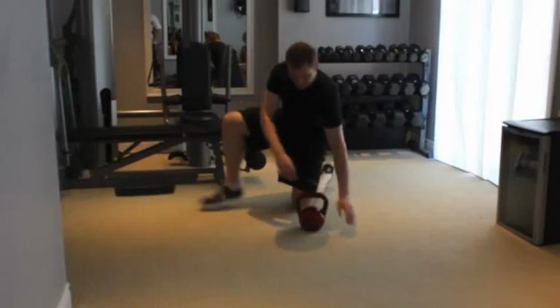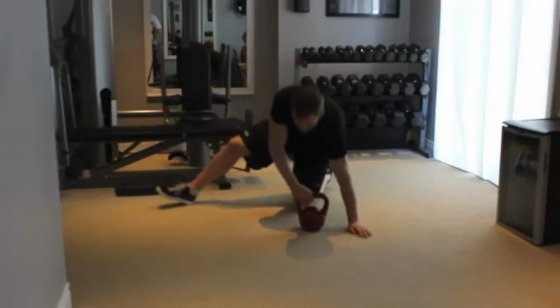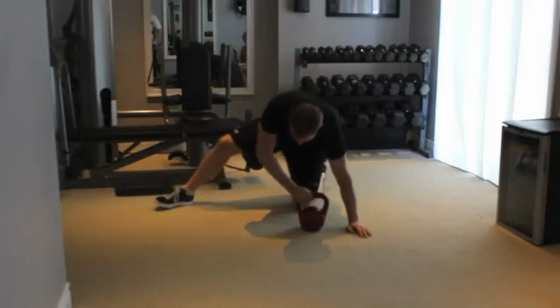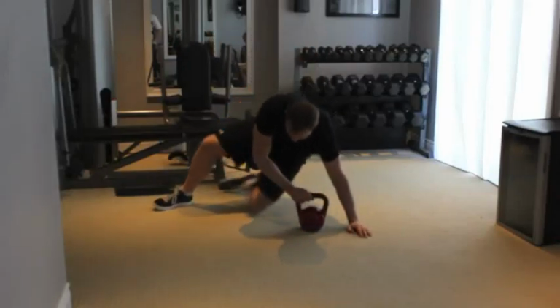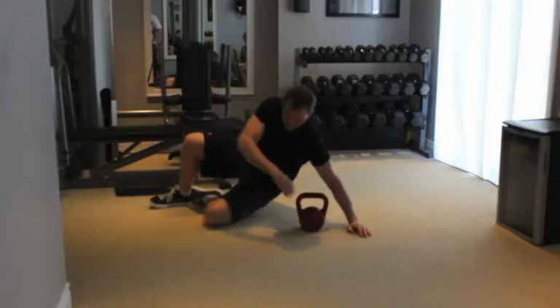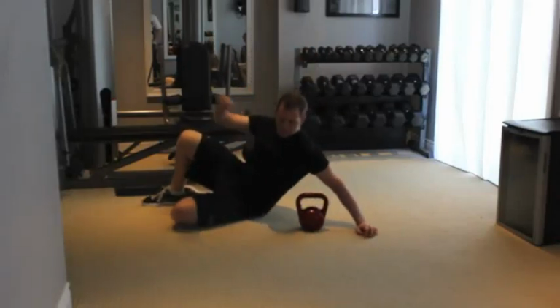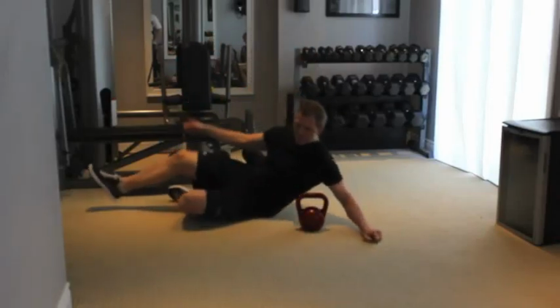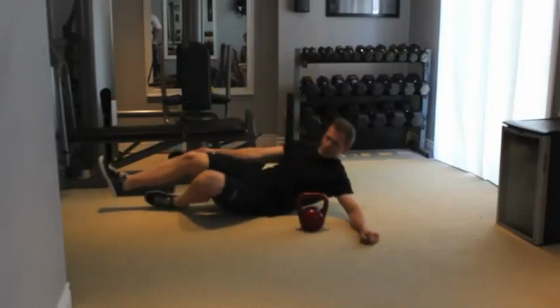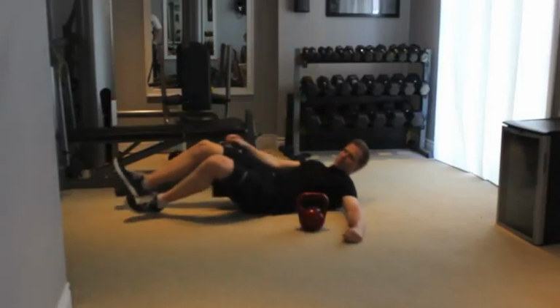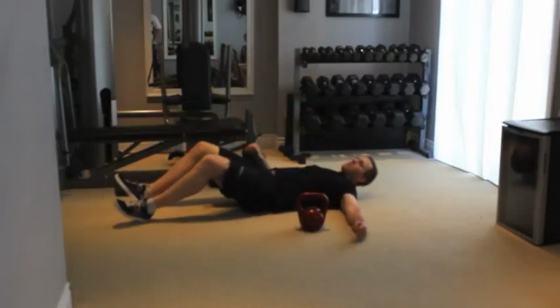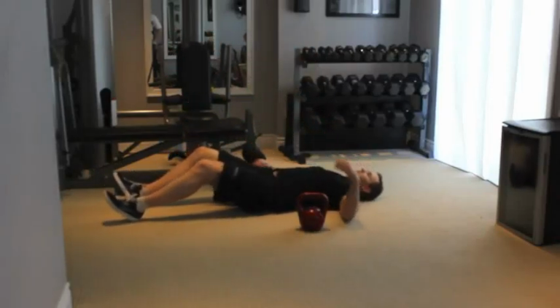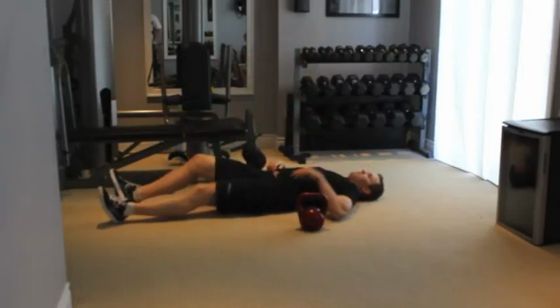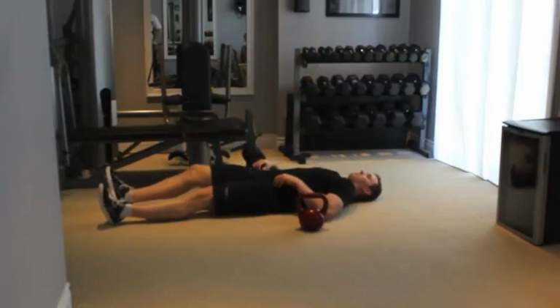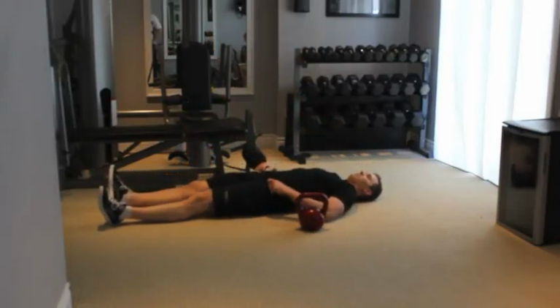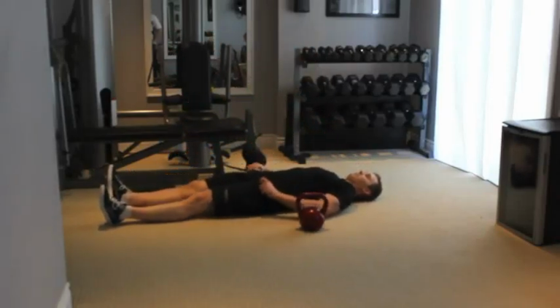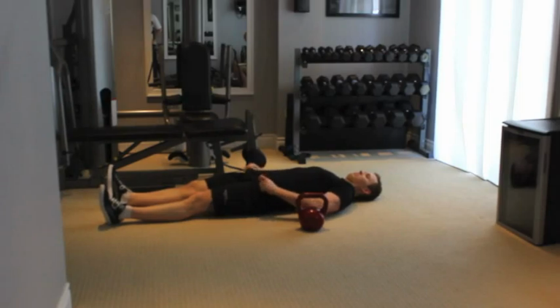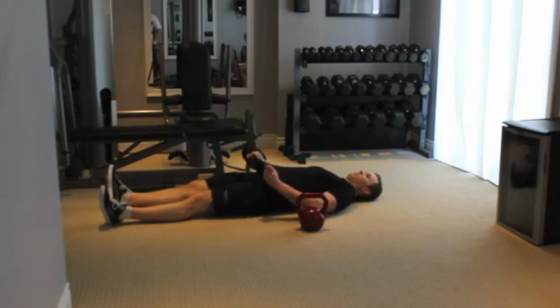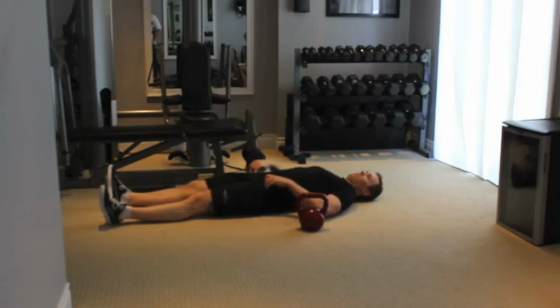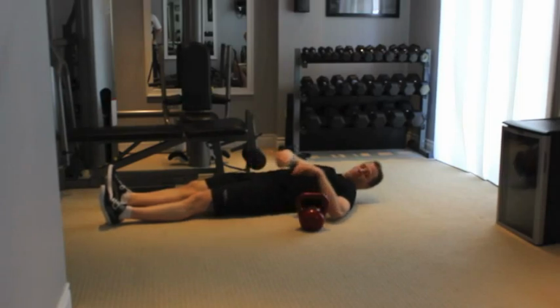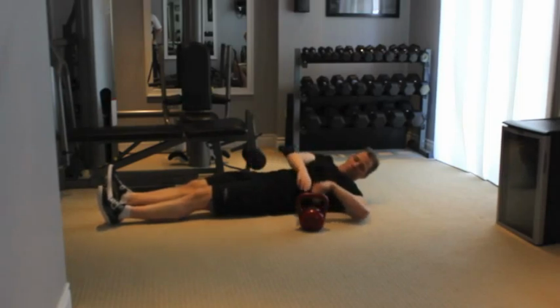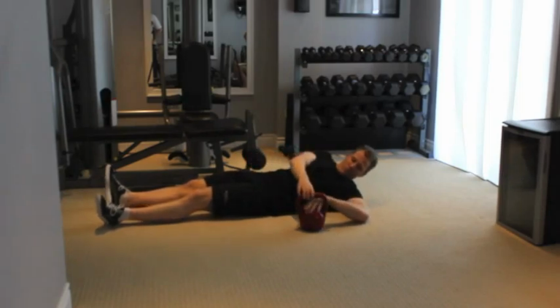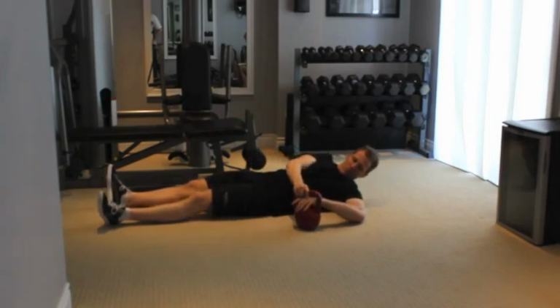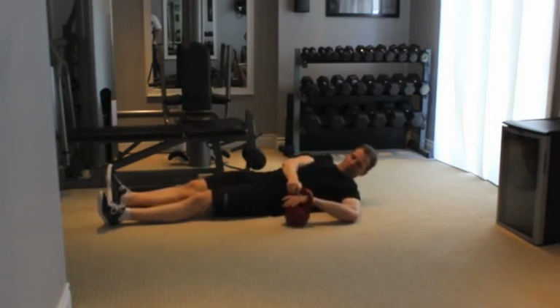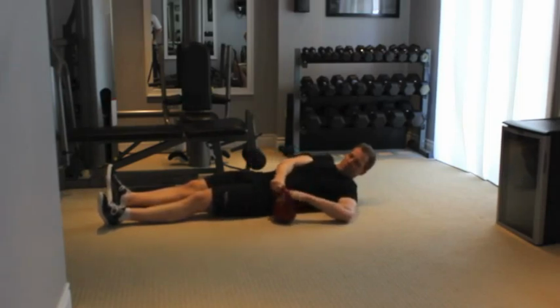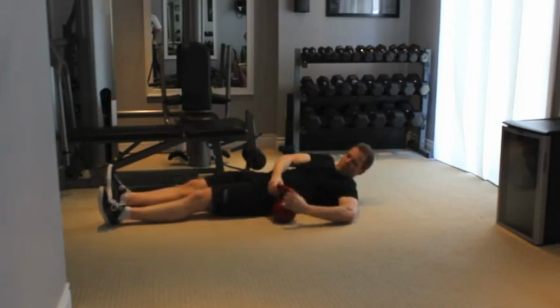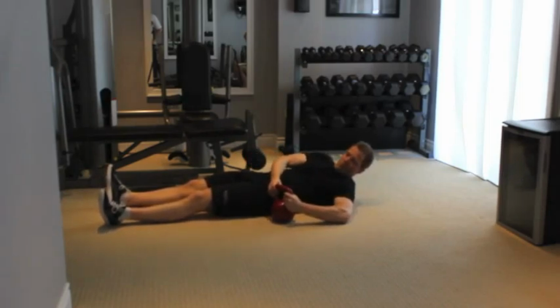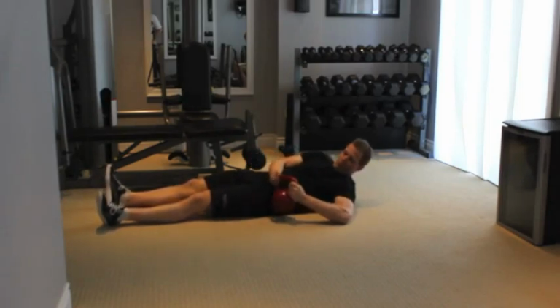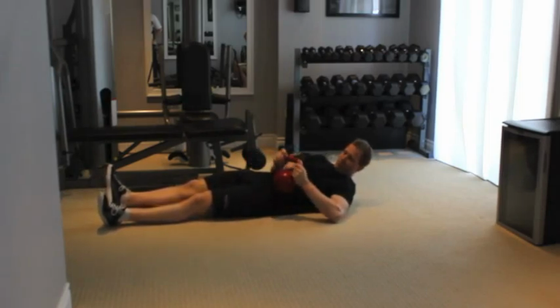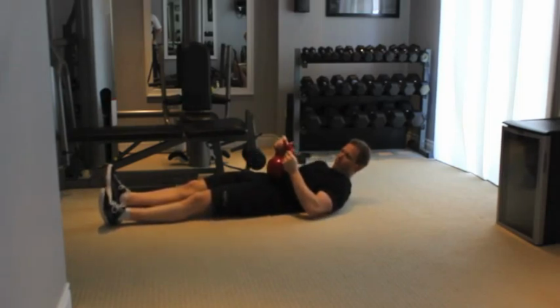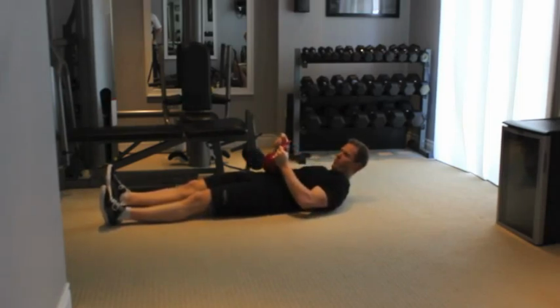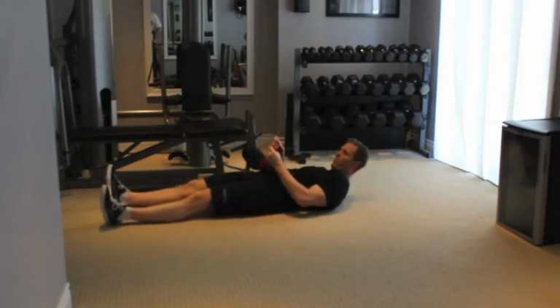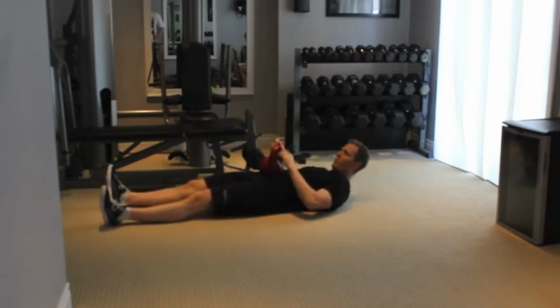Lay face up on the floor with legs flat. Hold a kettlebell in one hand, gripping the sphere so the handle rests against your forearm below the back of your hand.